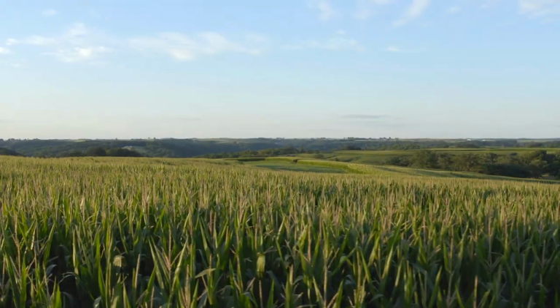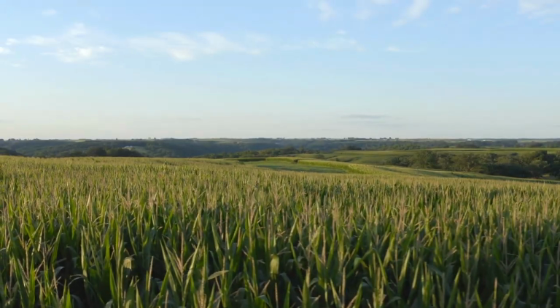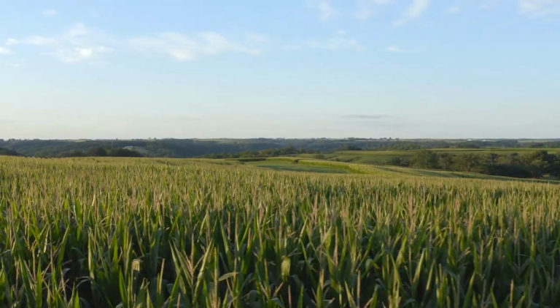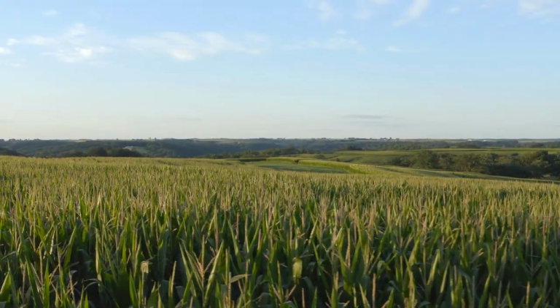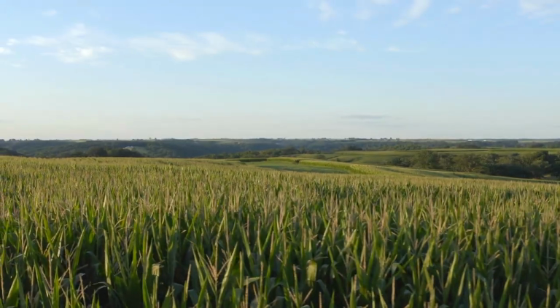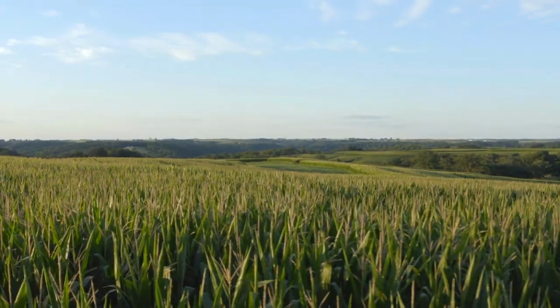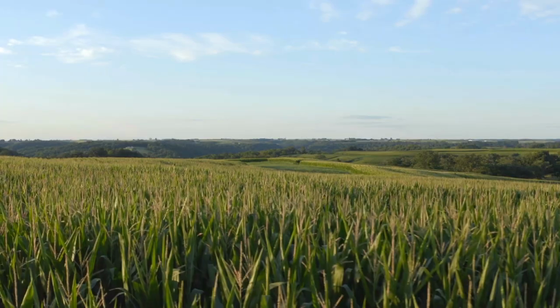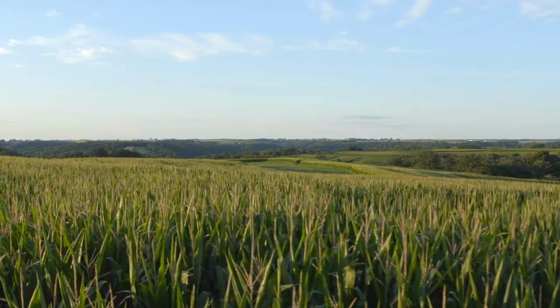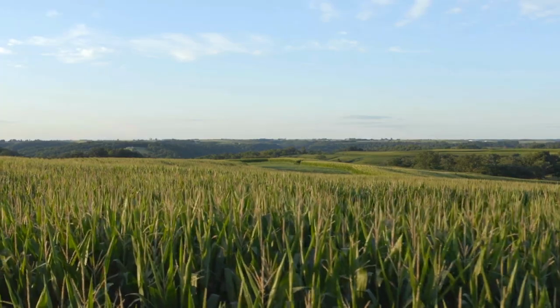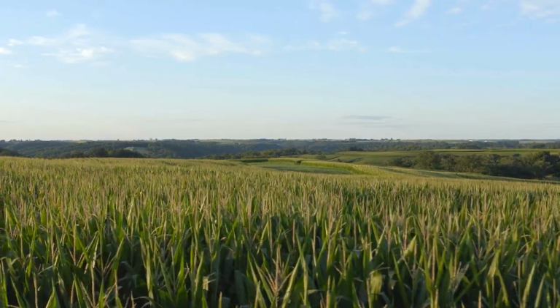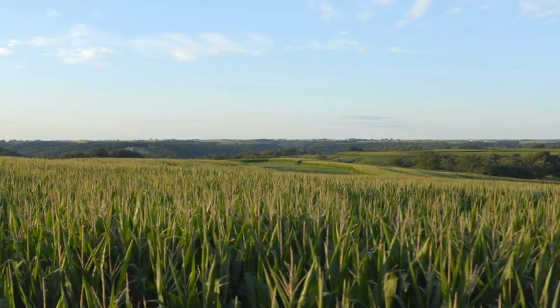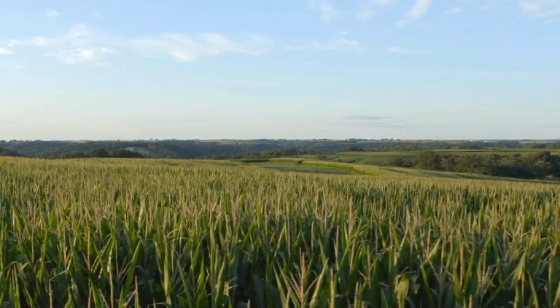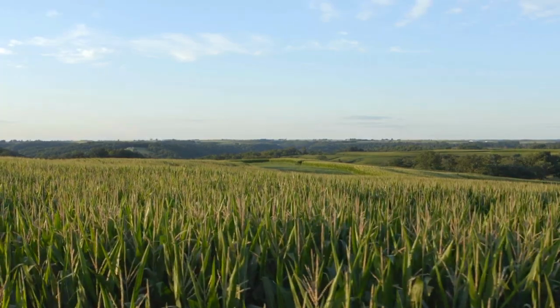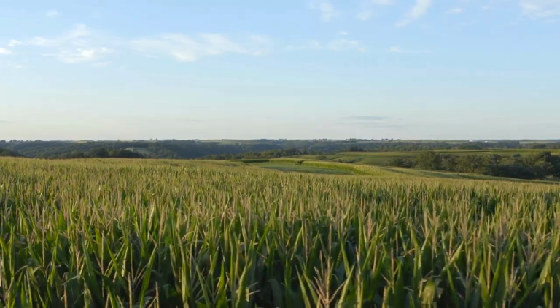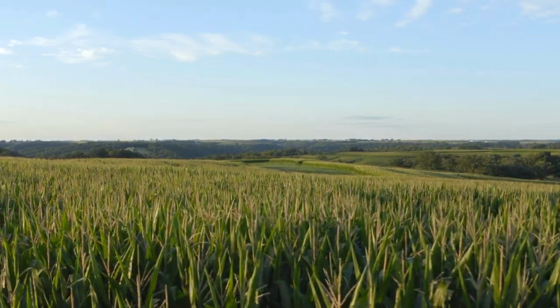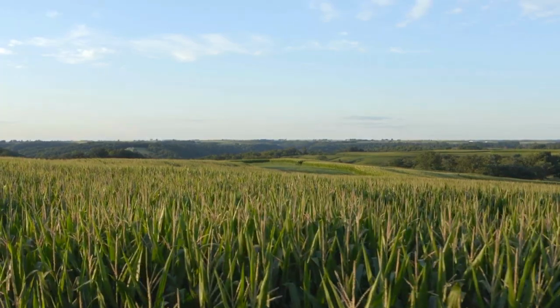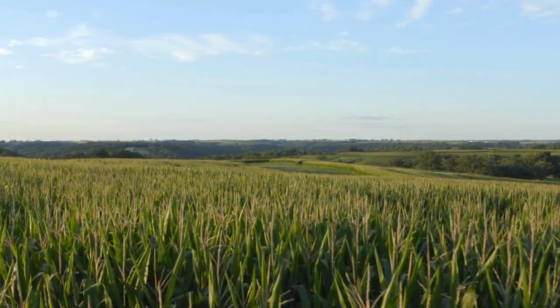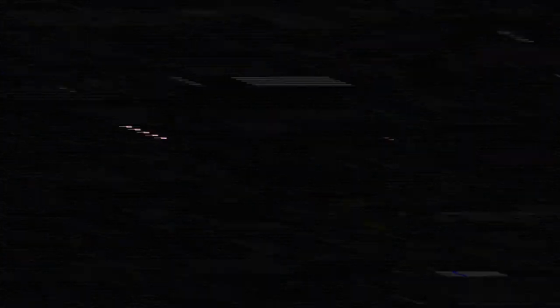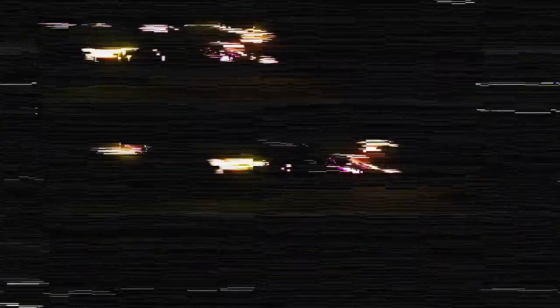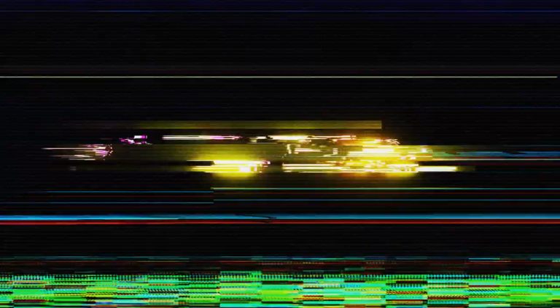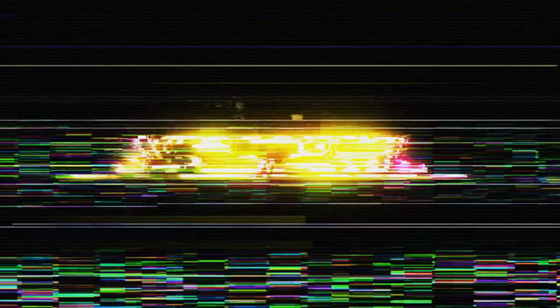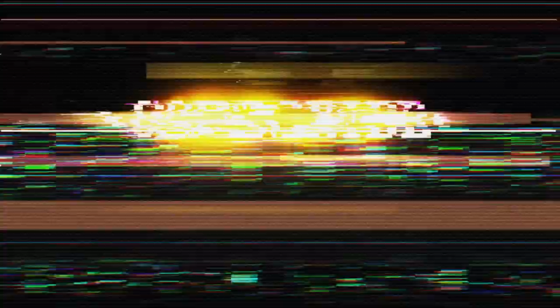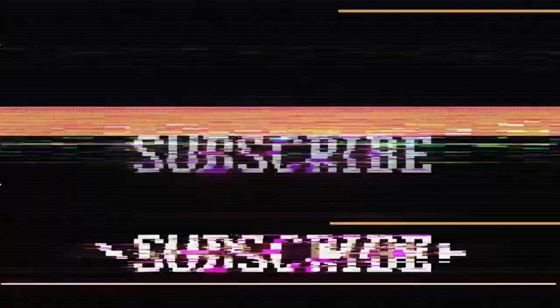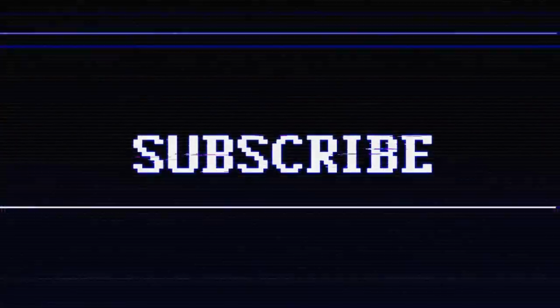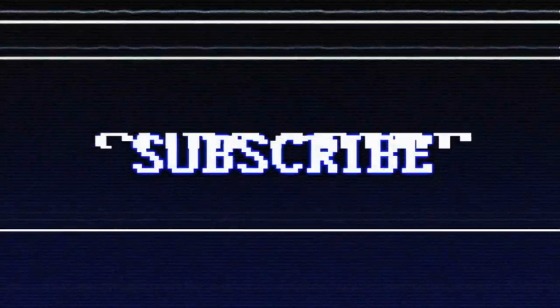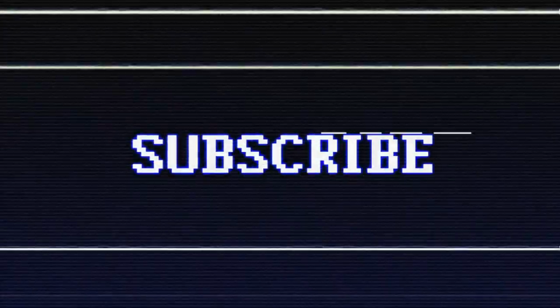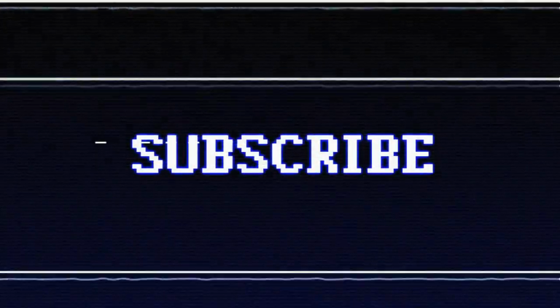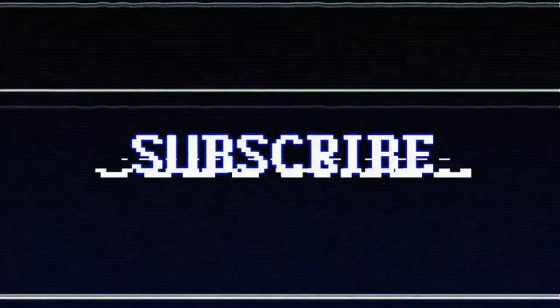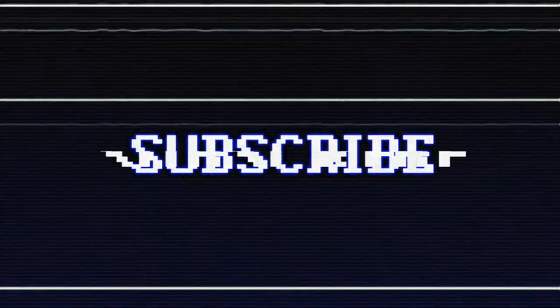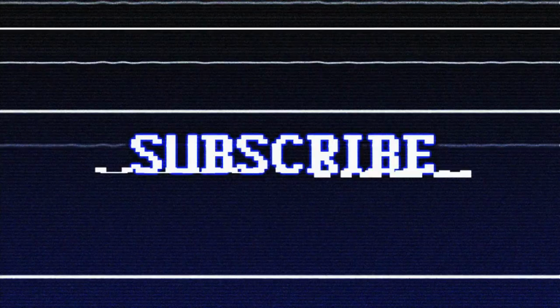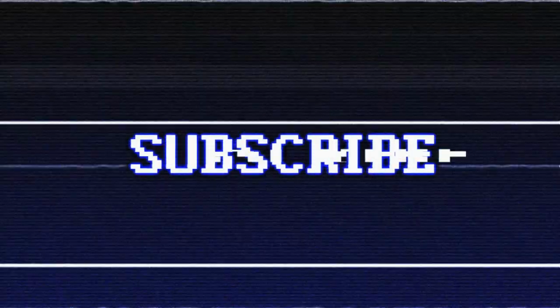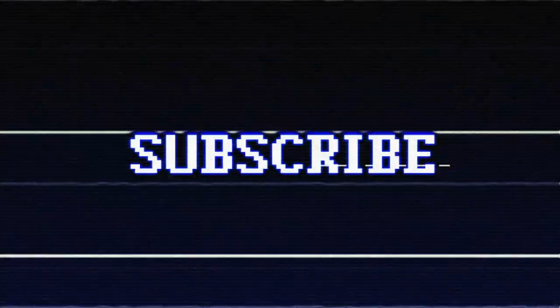And that's it for today's video. If you enjoyed it, please consider subscribing. Have a good one.